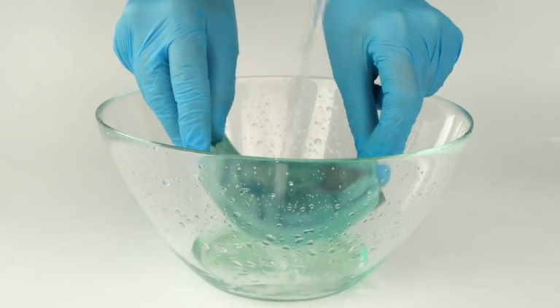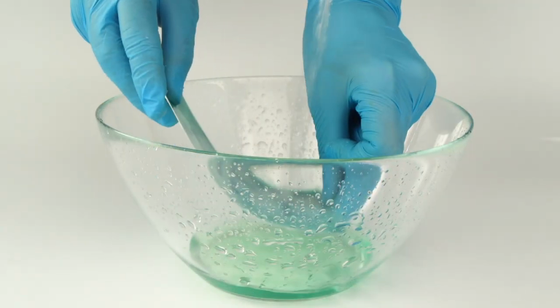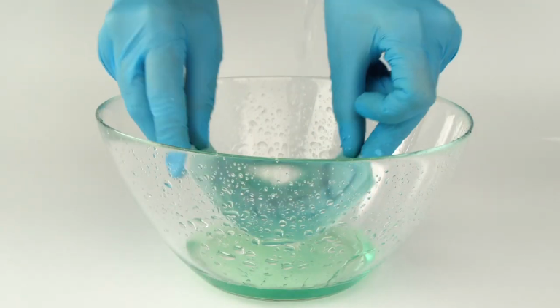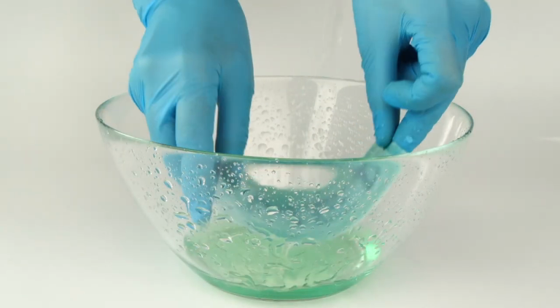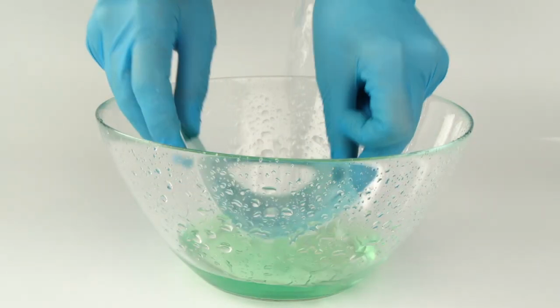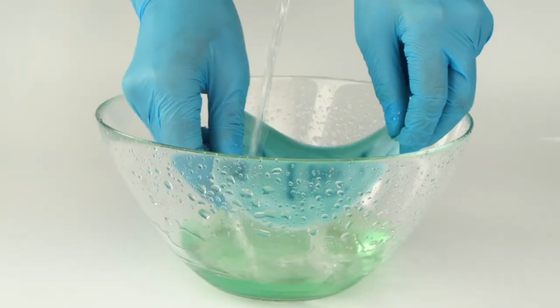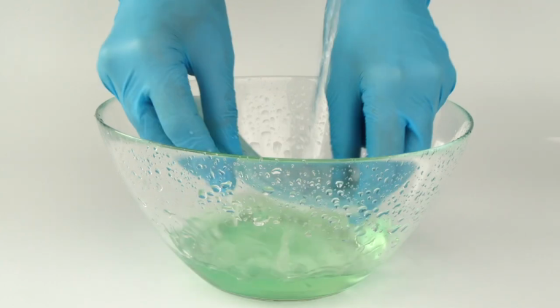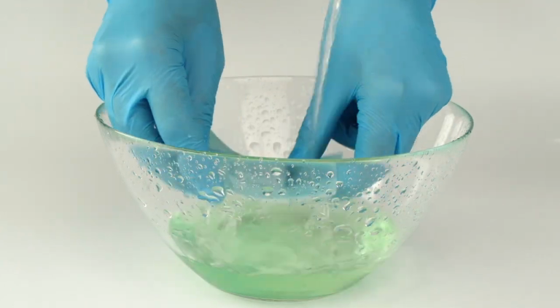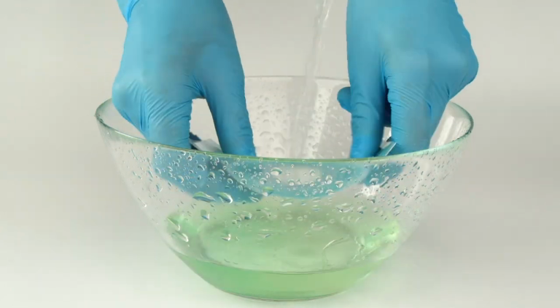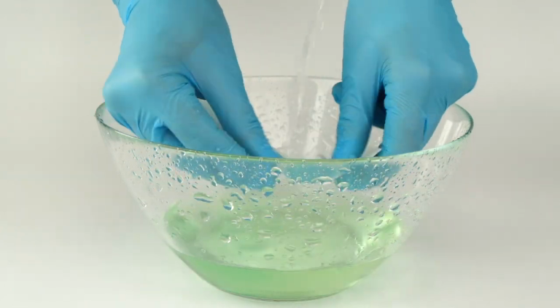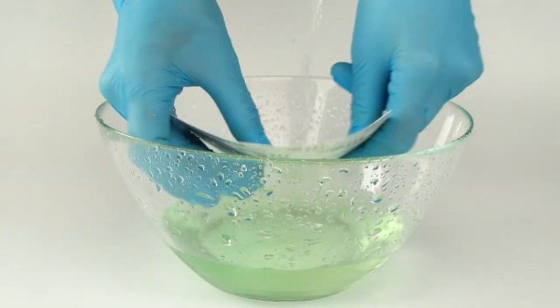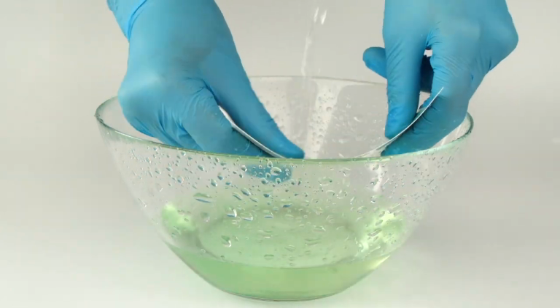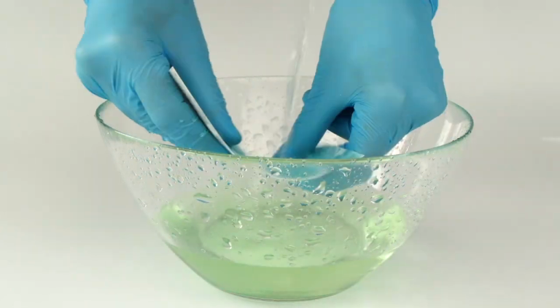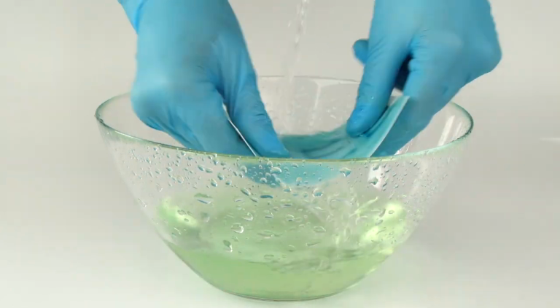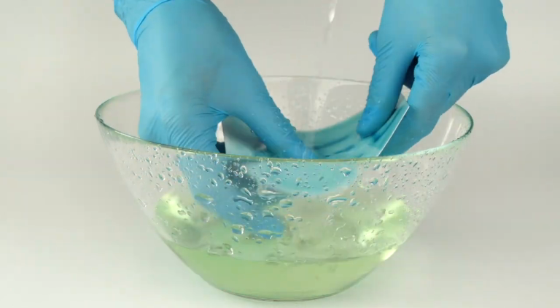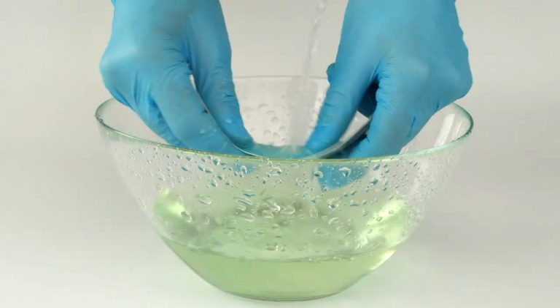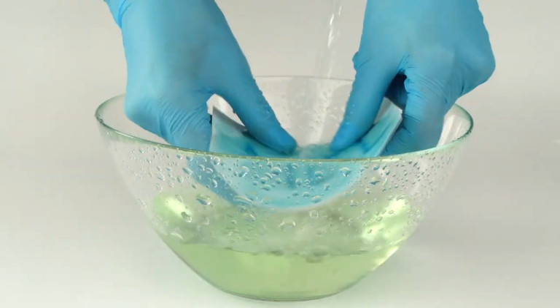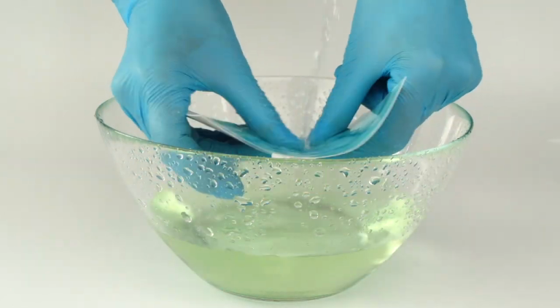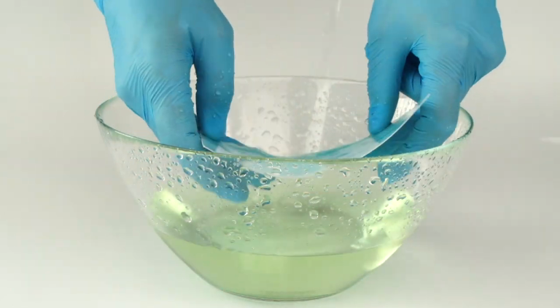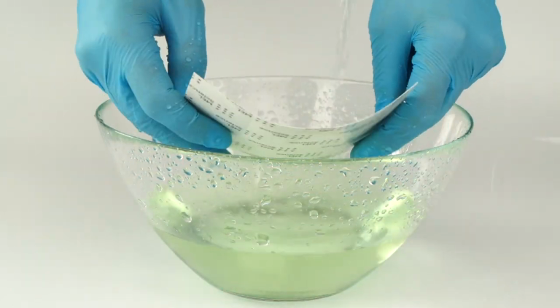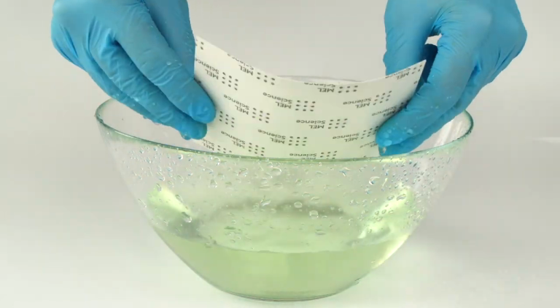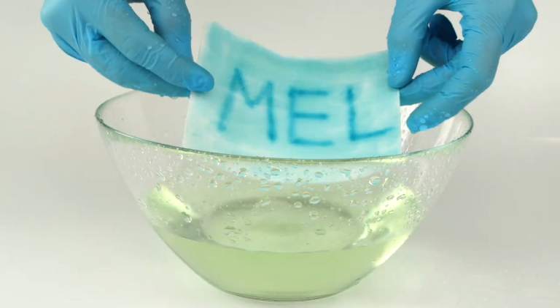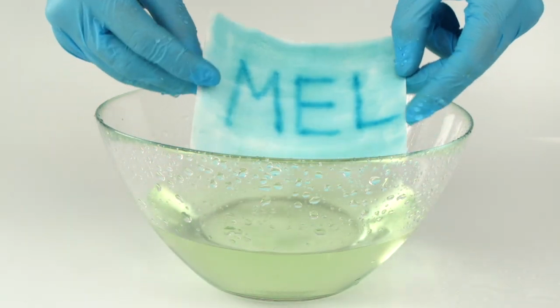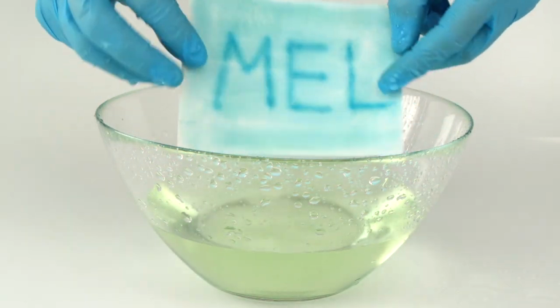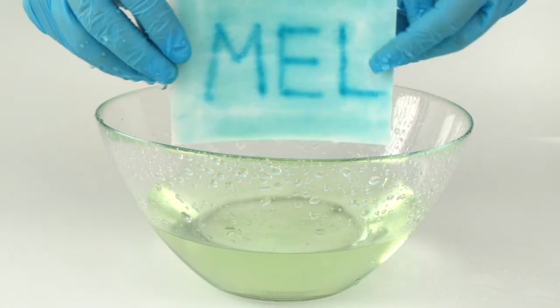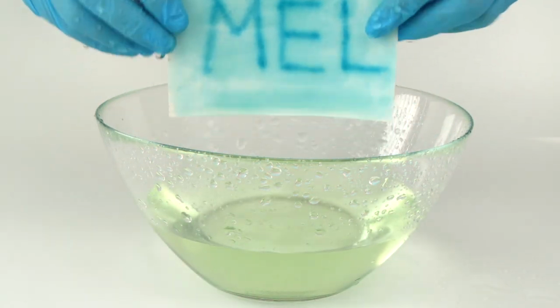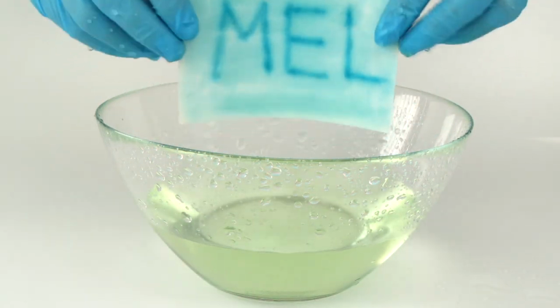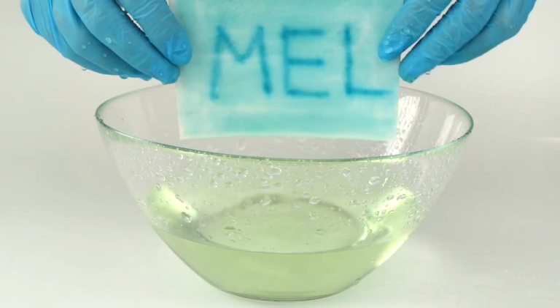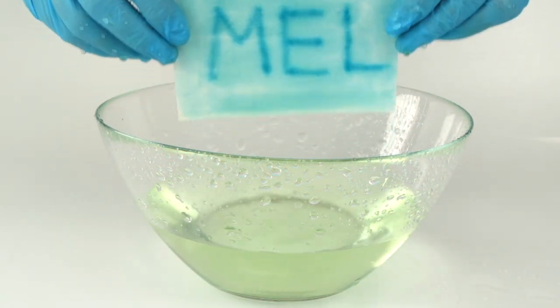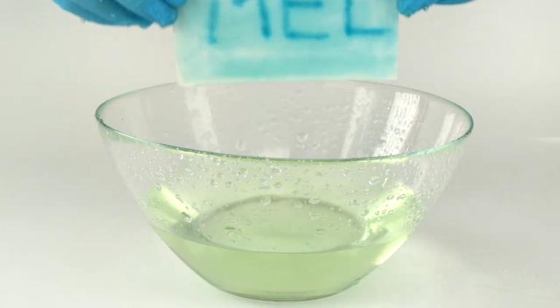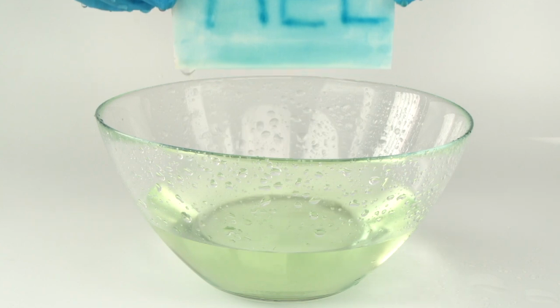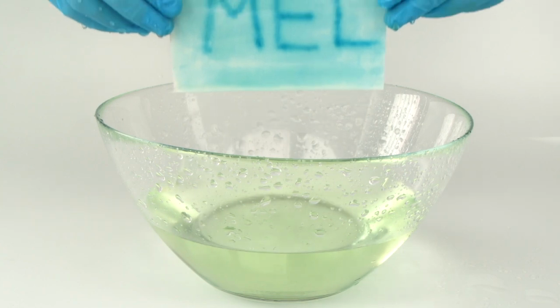Rinse any excess light-sensitive mixture off the paper. You've drawn your own light drawing.